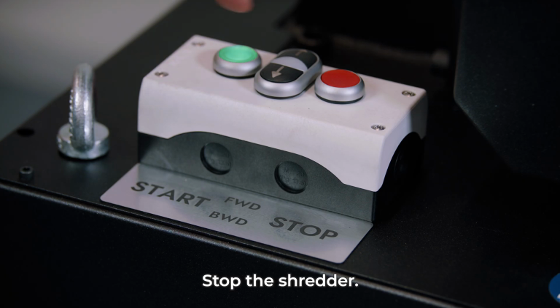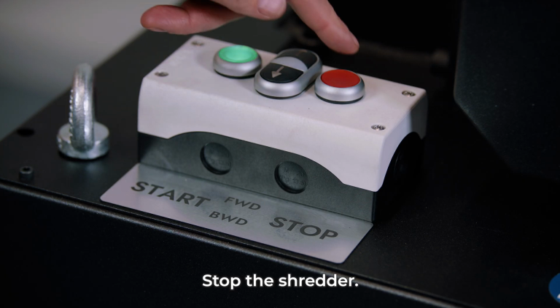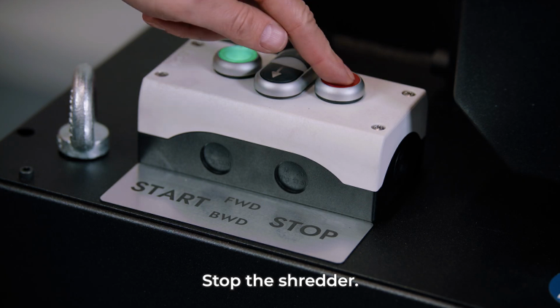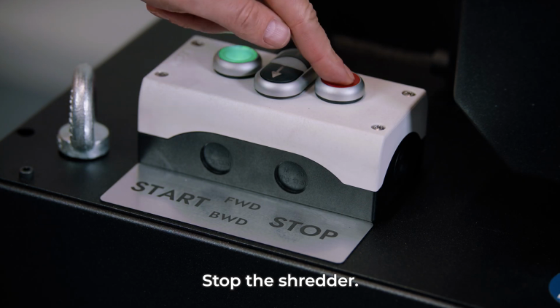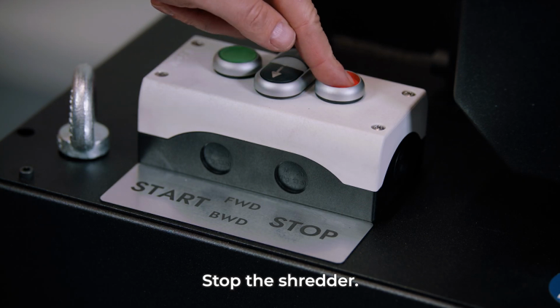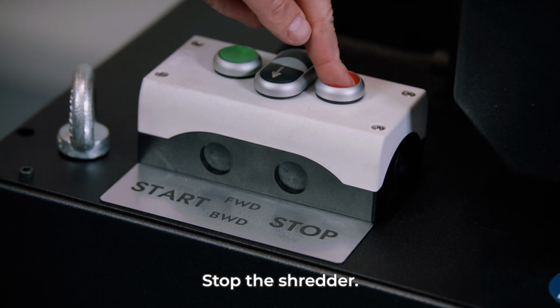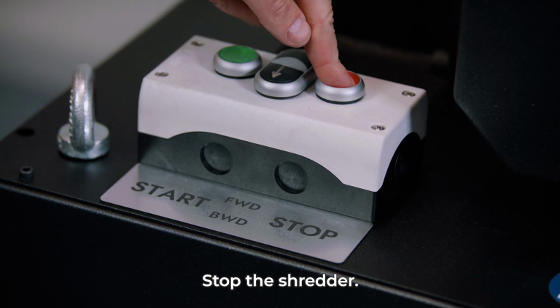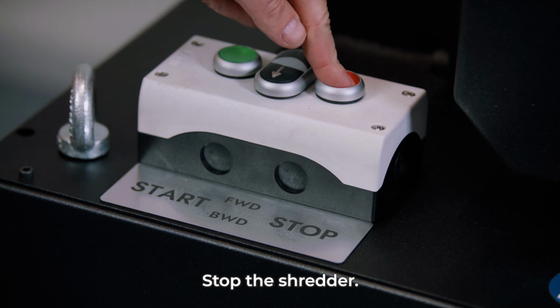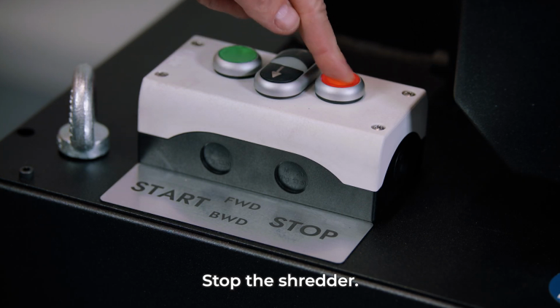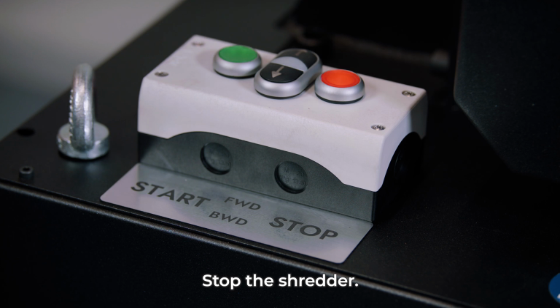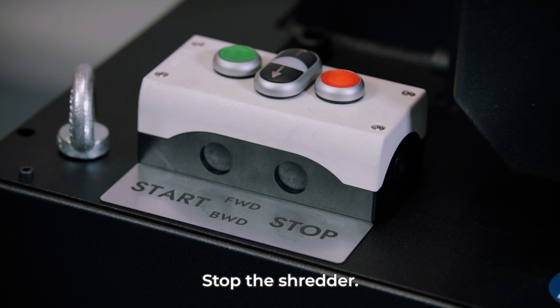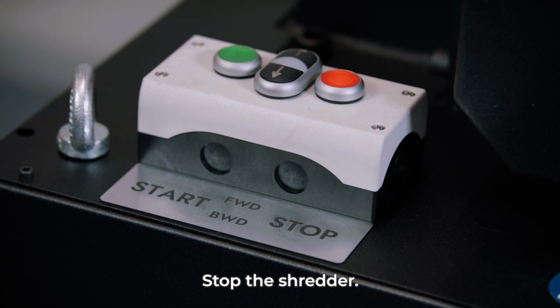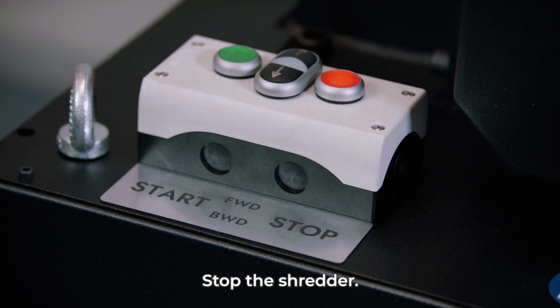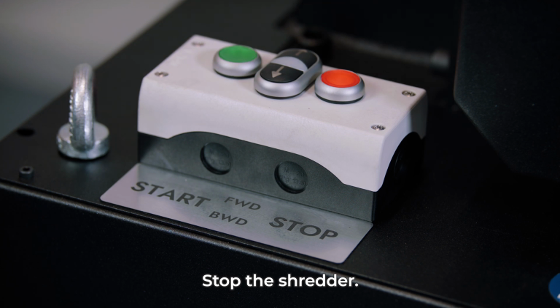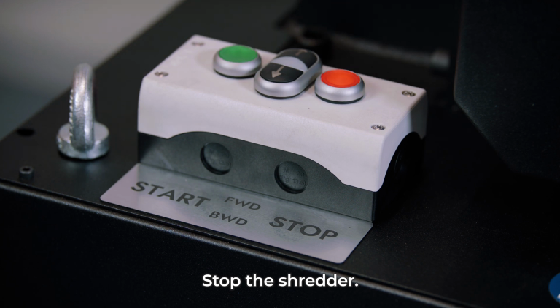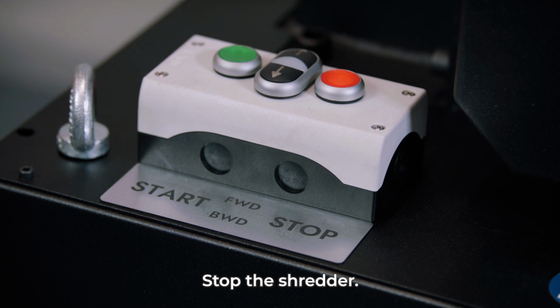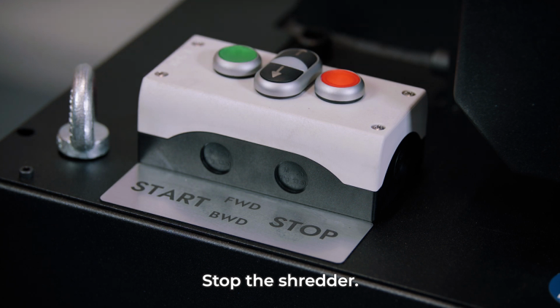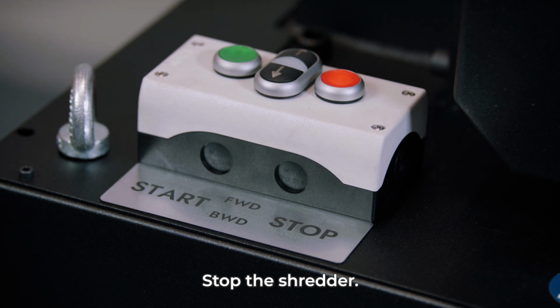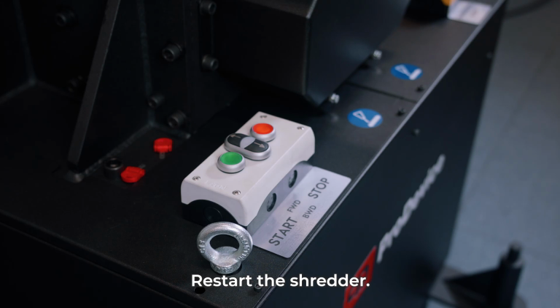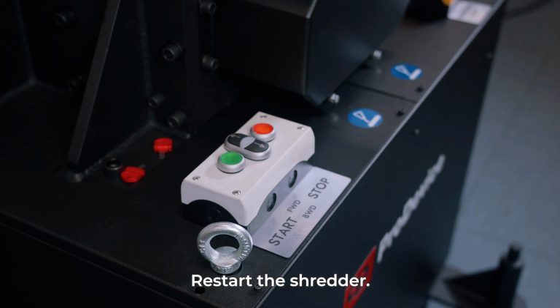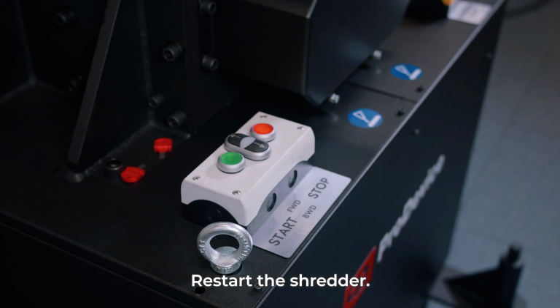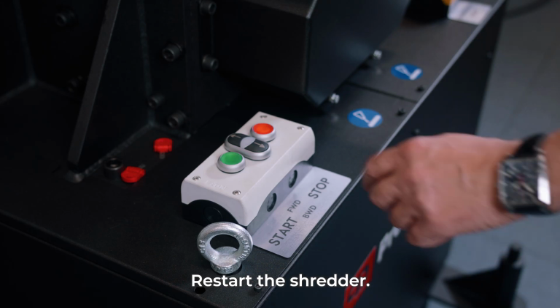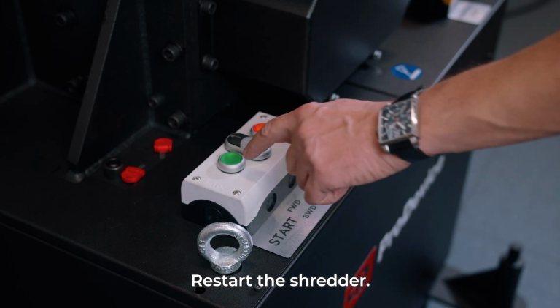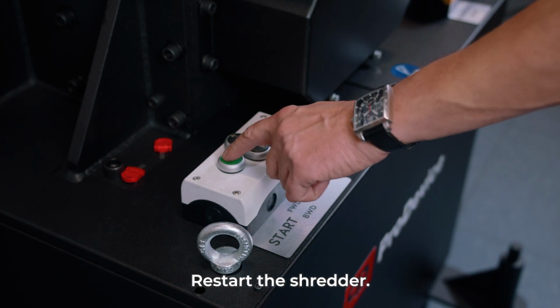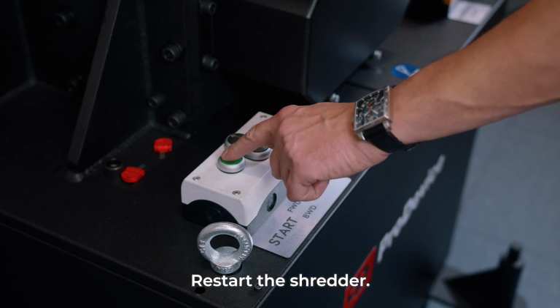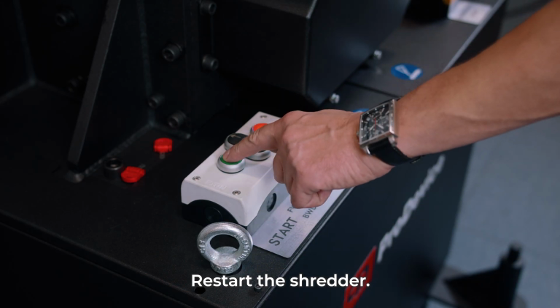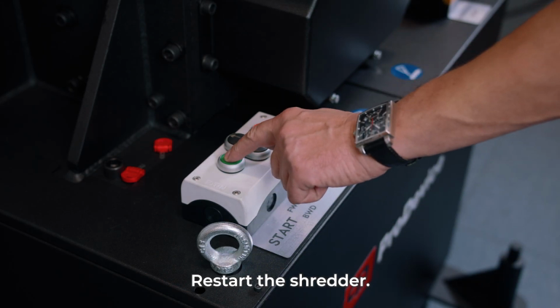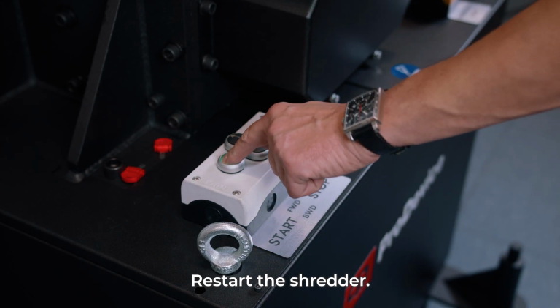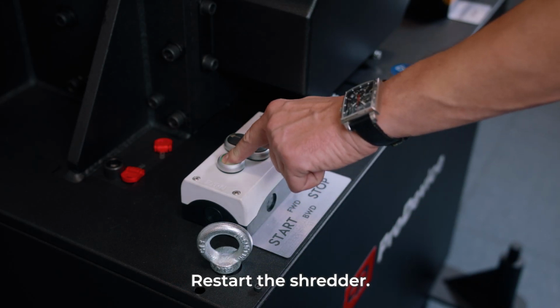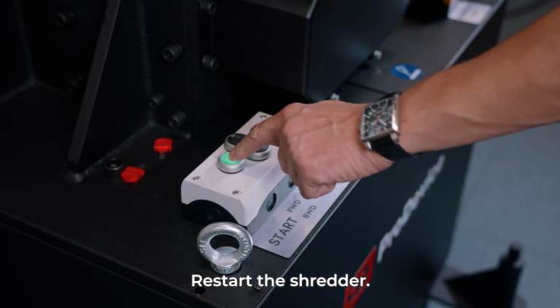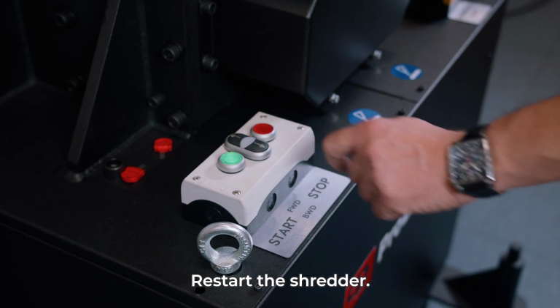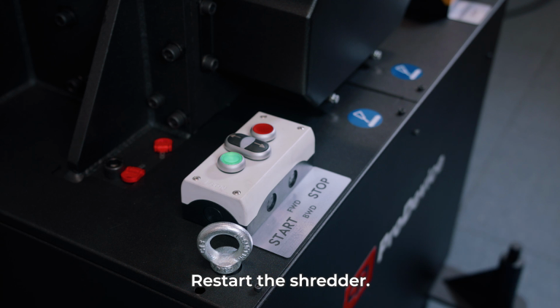Stop the shredder by pressing the stop button. Press the start button to restart the device.